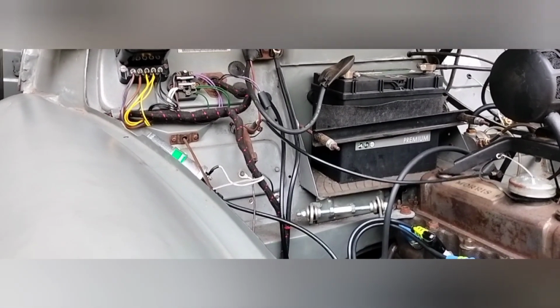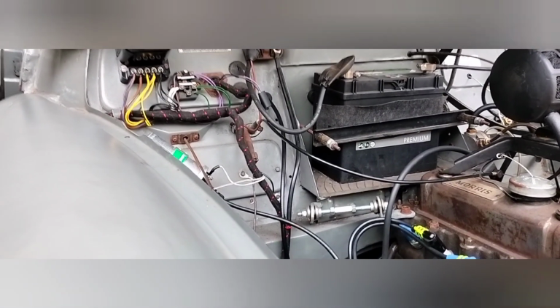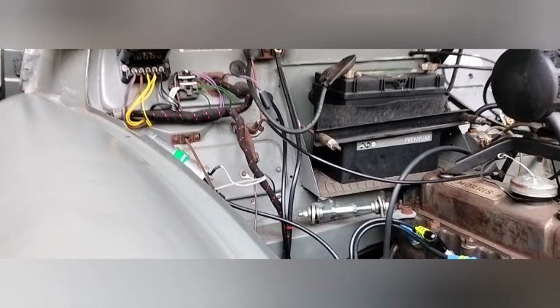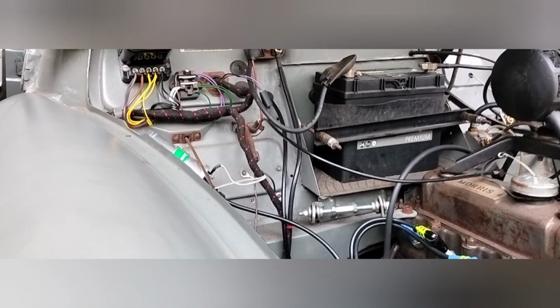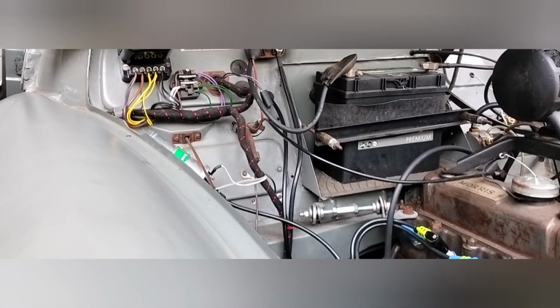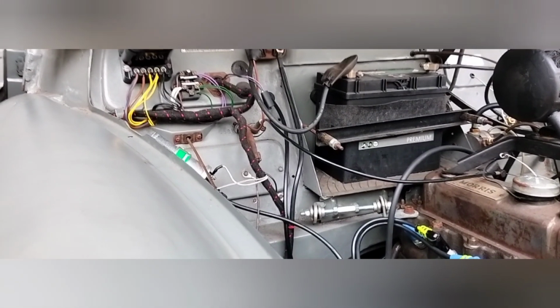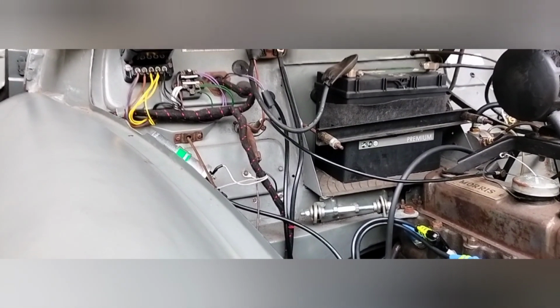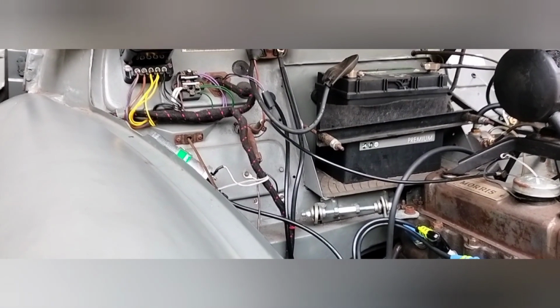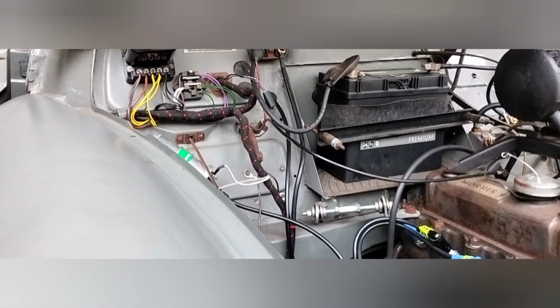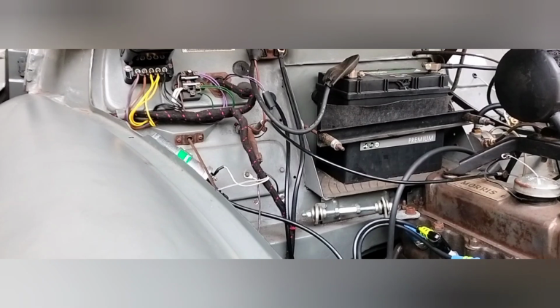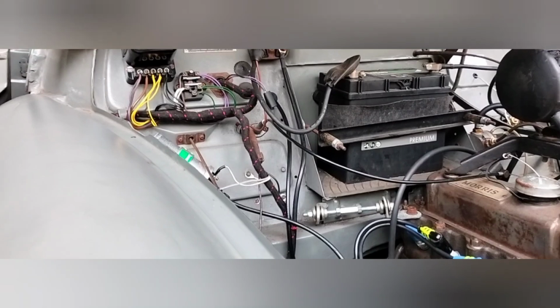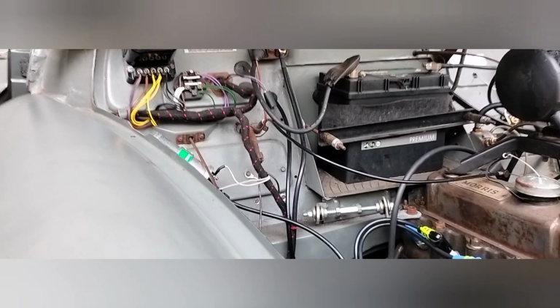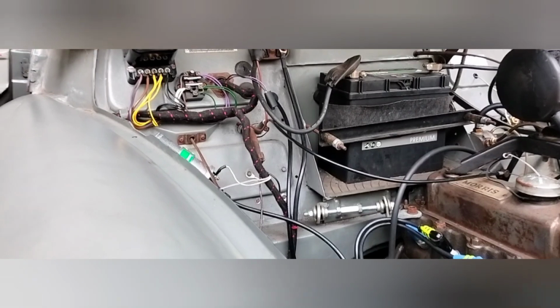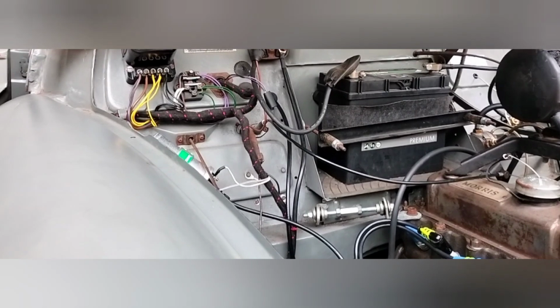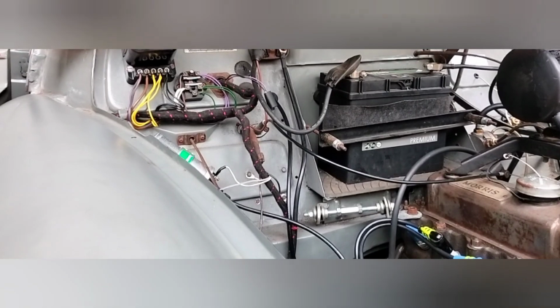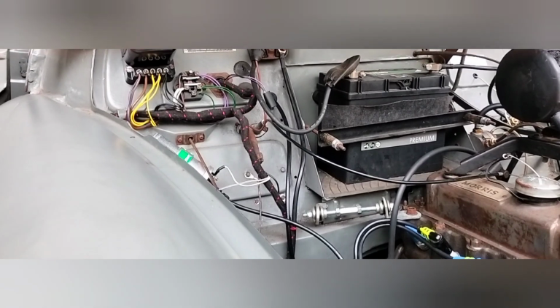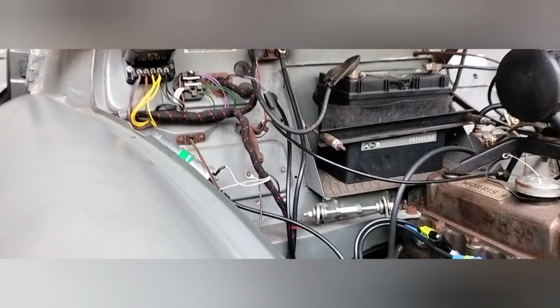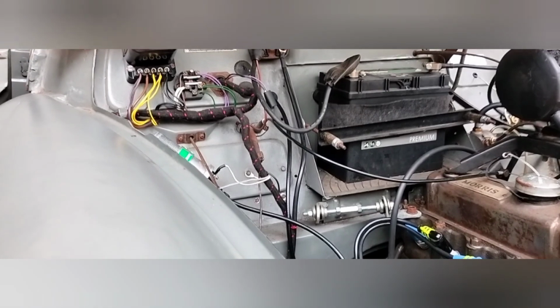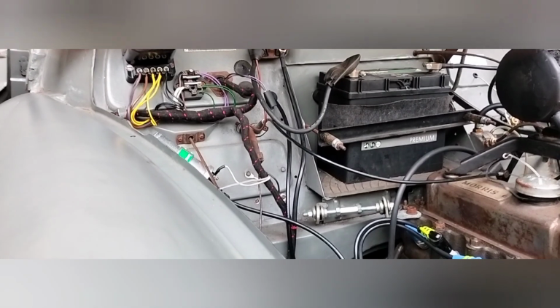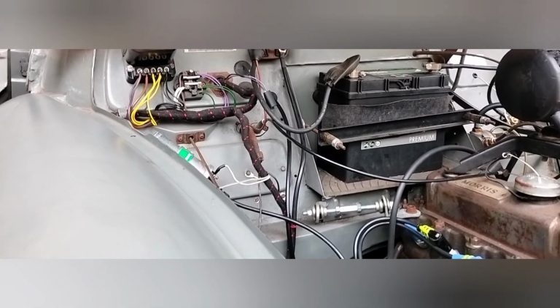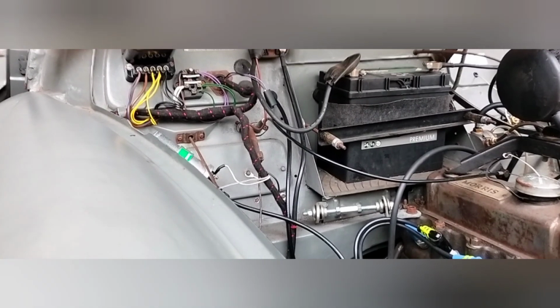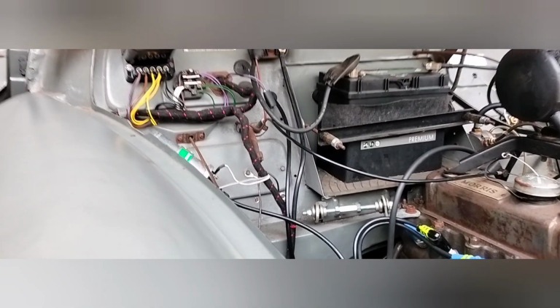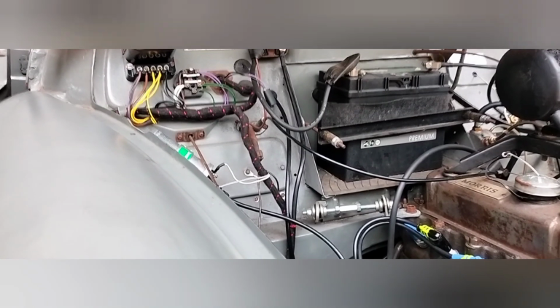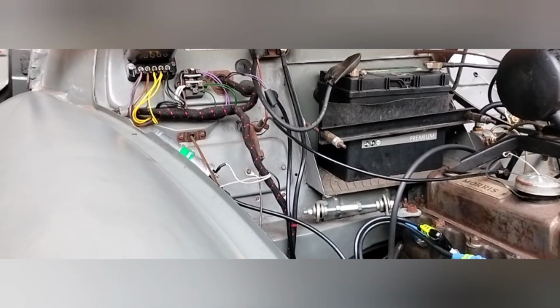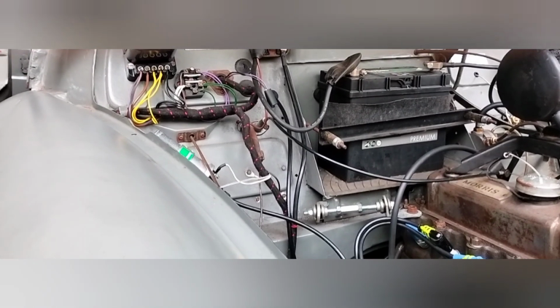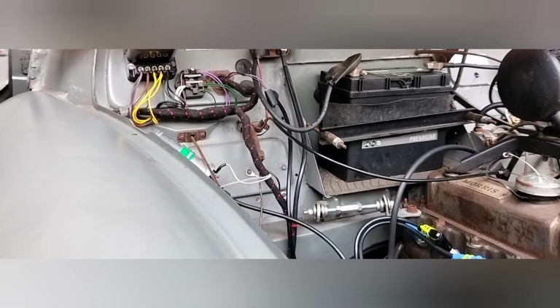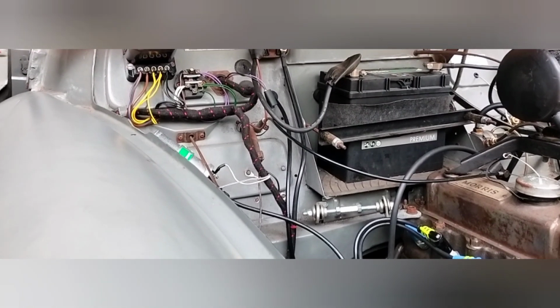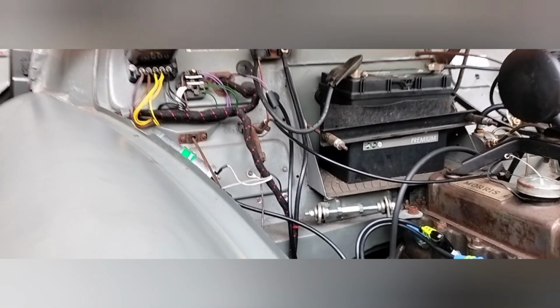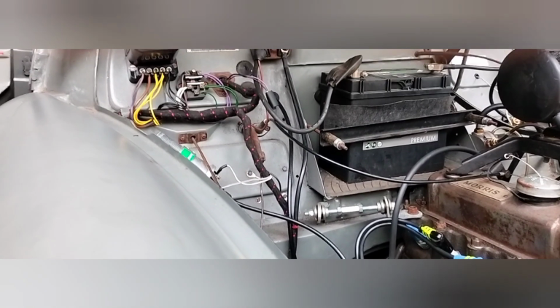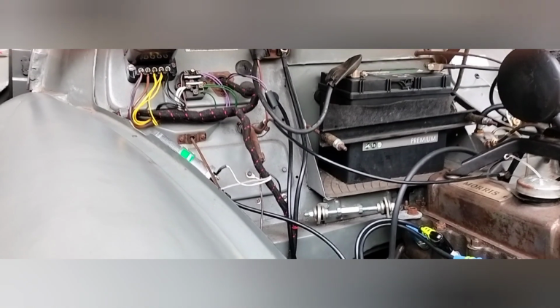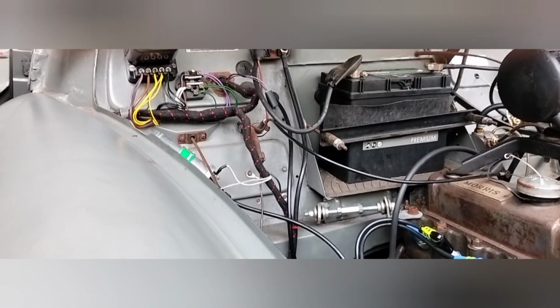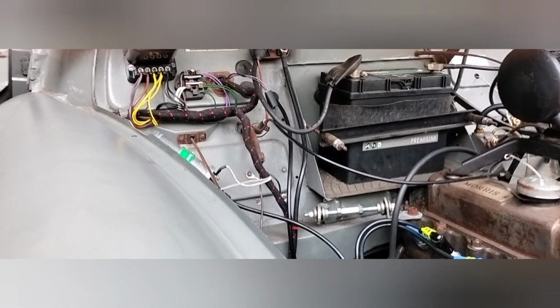So get yourself a good quality control box — or don't have one at all.